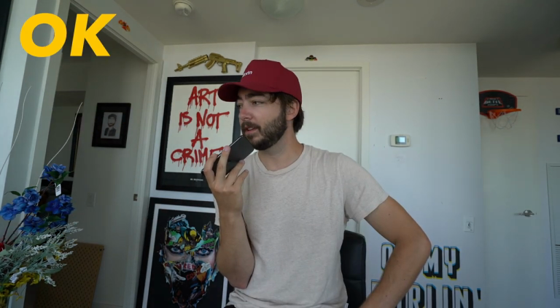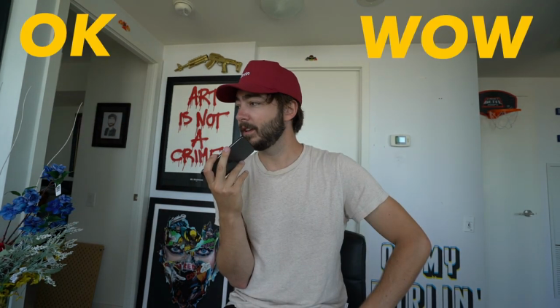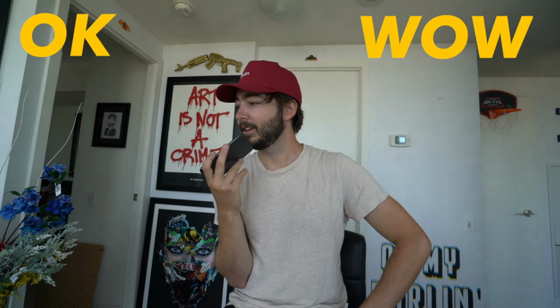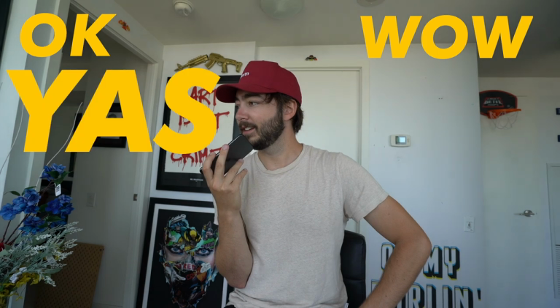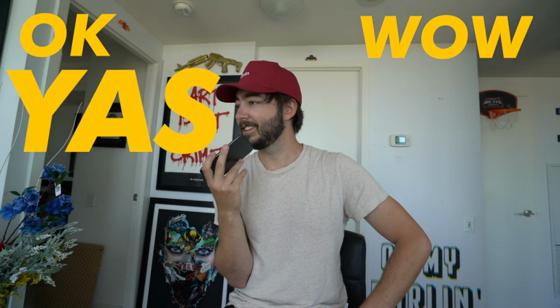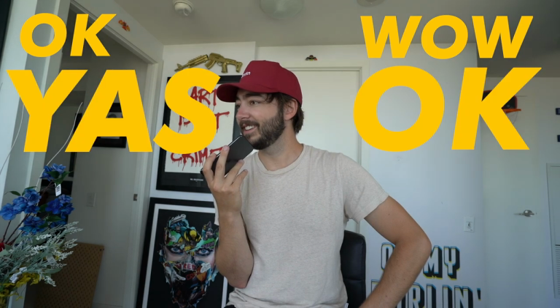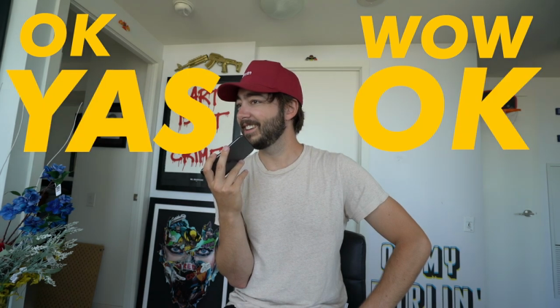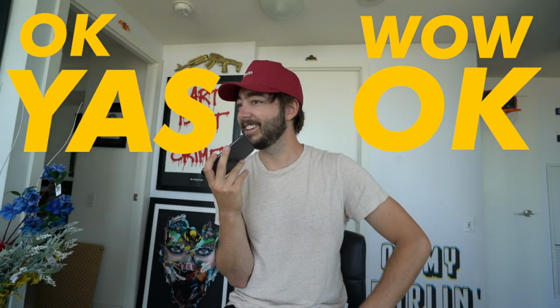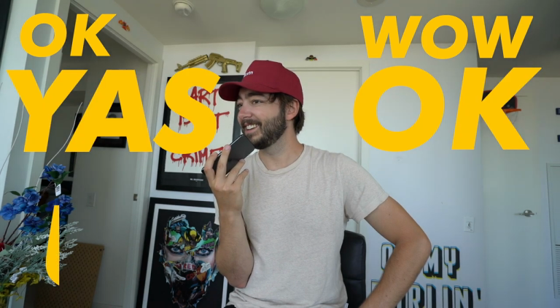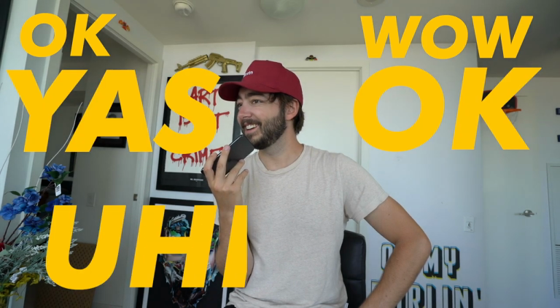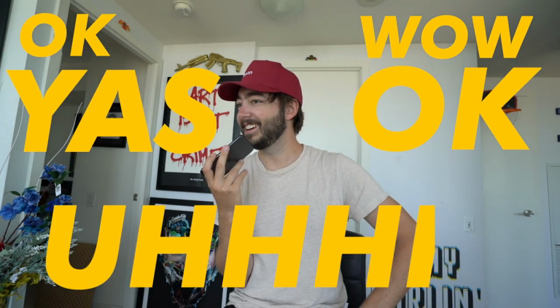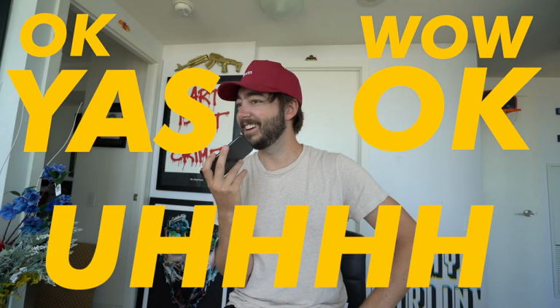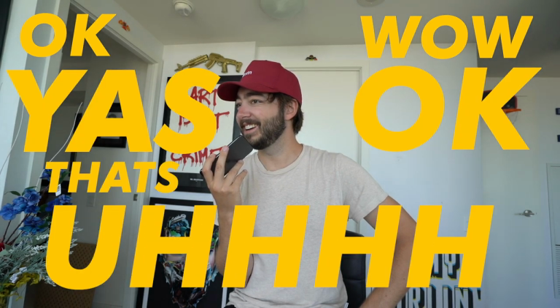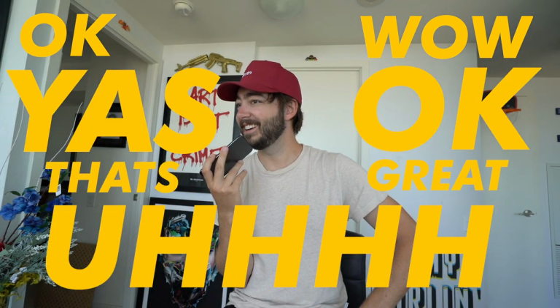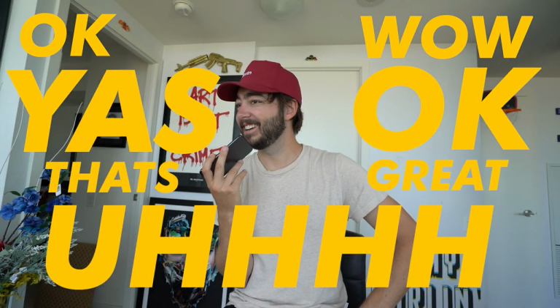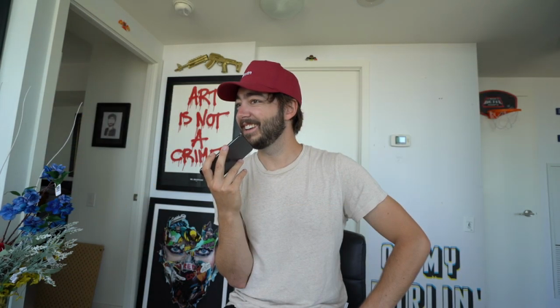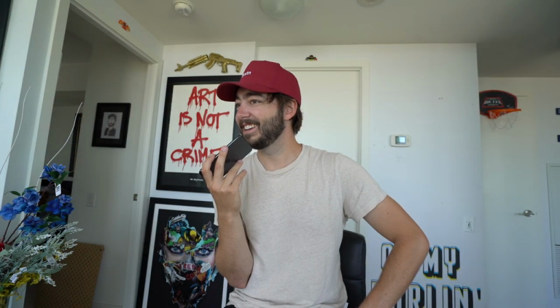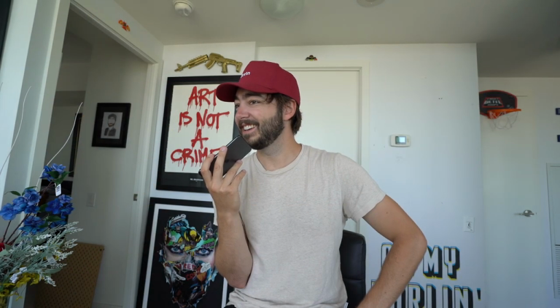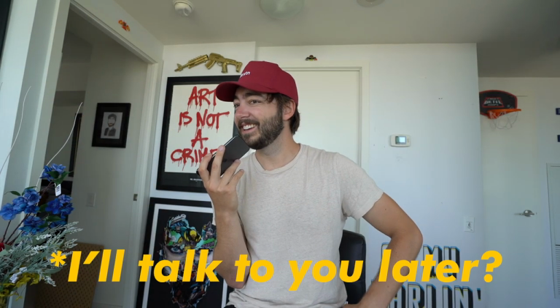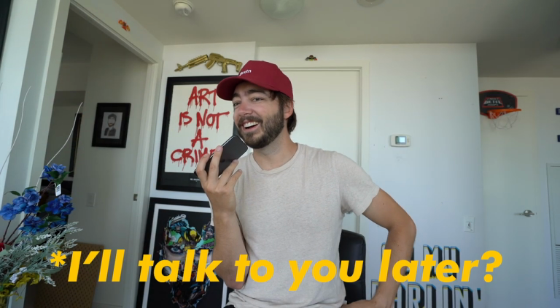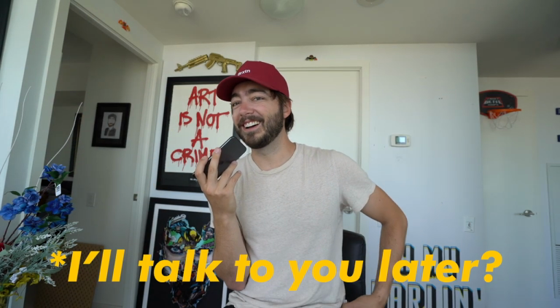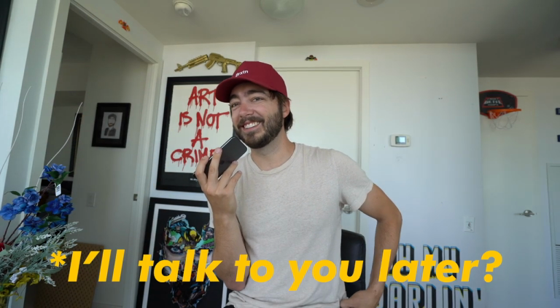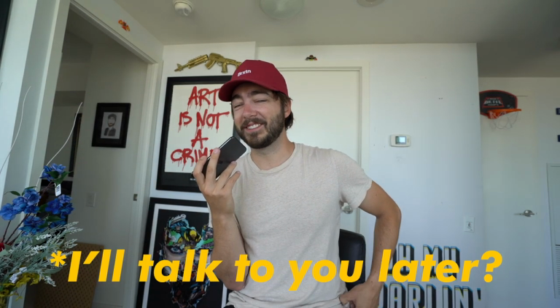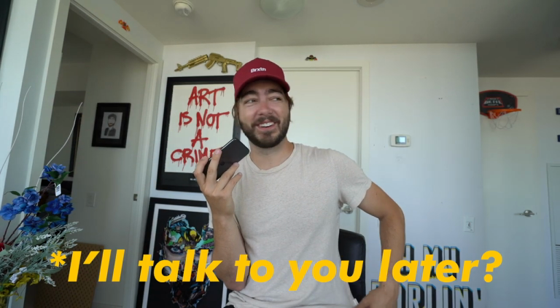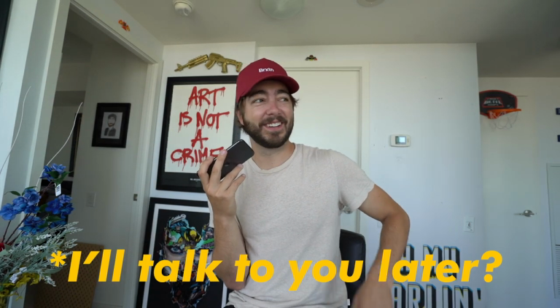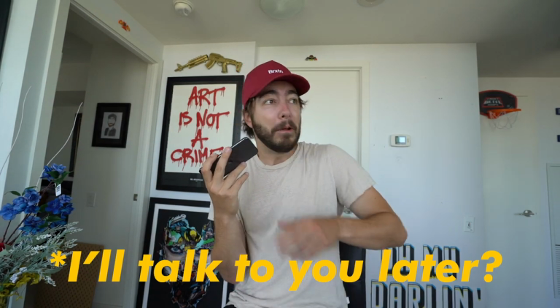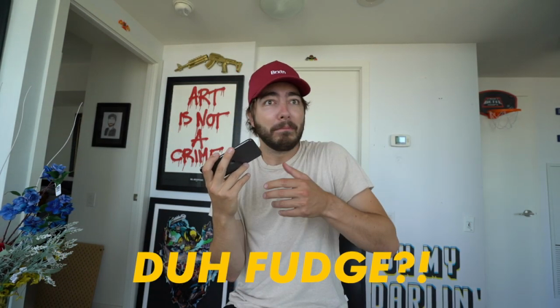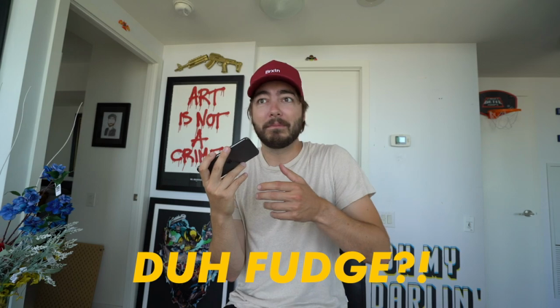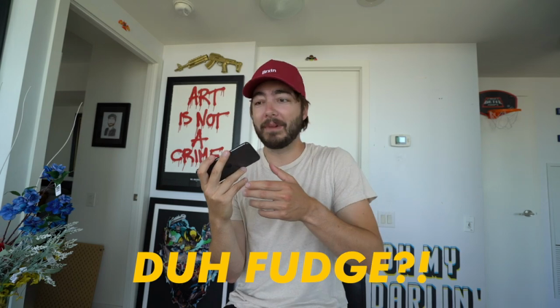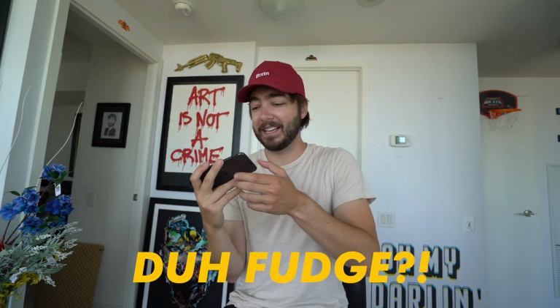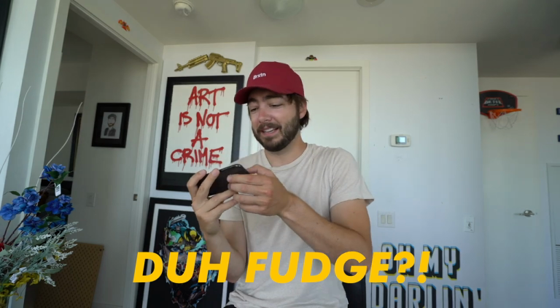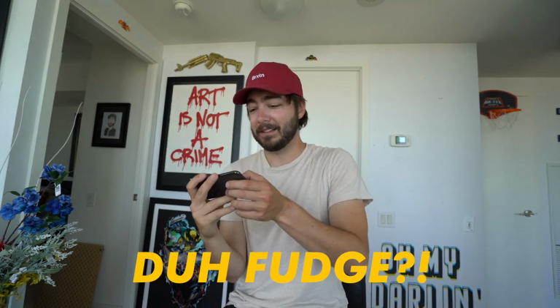Okay, wow. Yeah. That's great. Thank you very much. I'll talk to you later. Okay. Bye. Bye-bye.